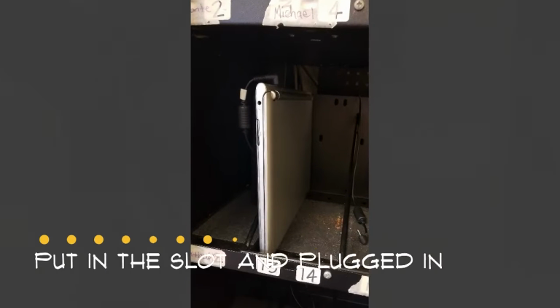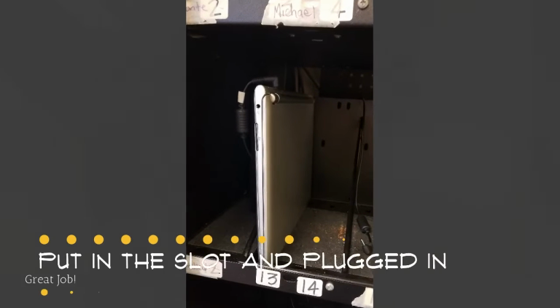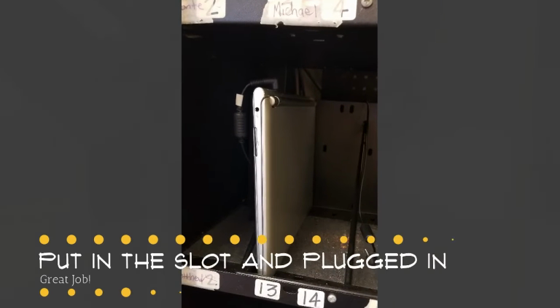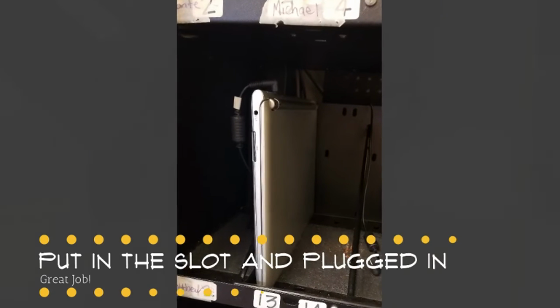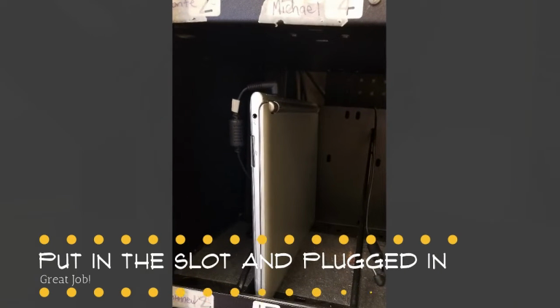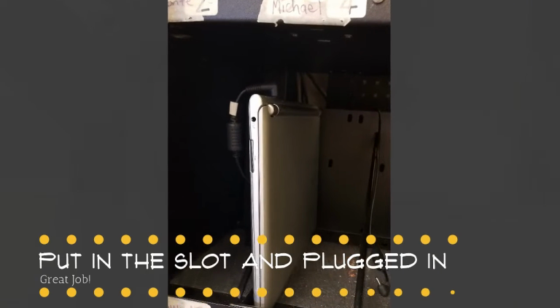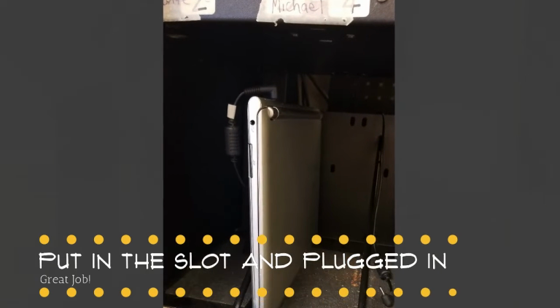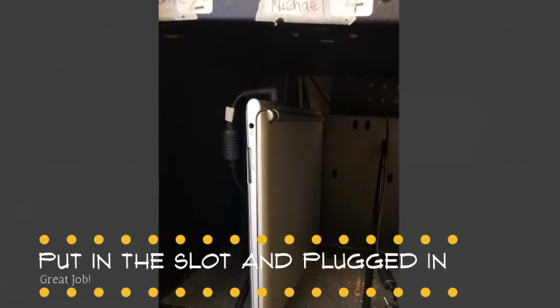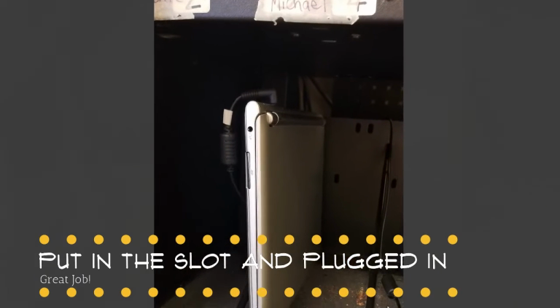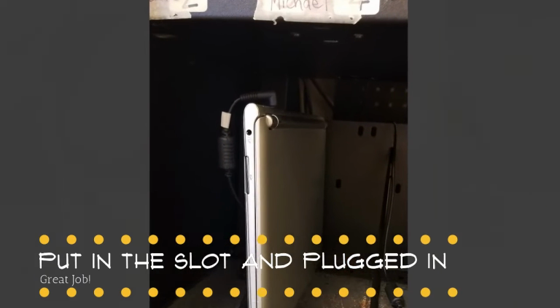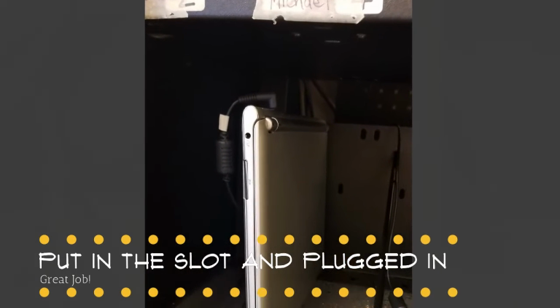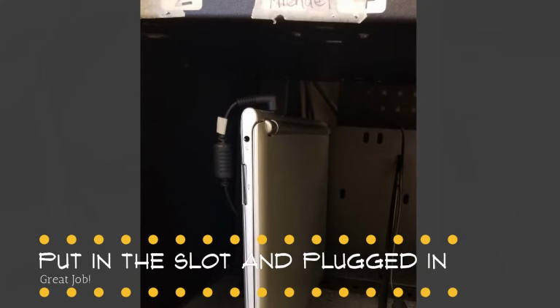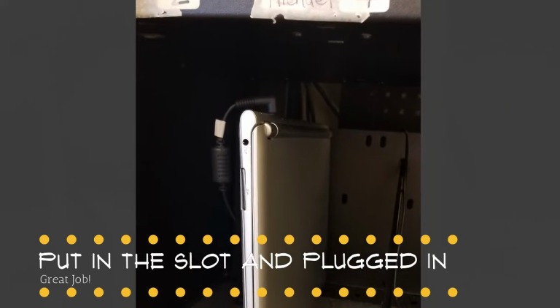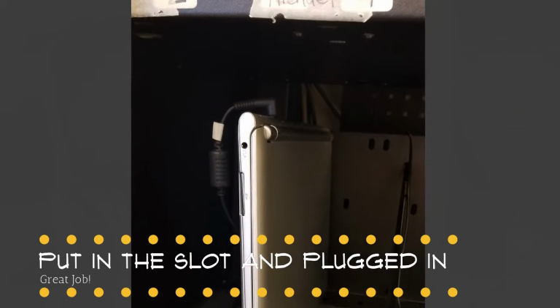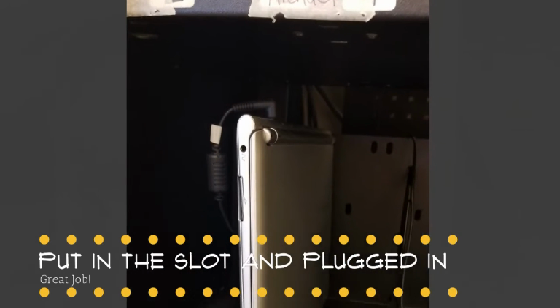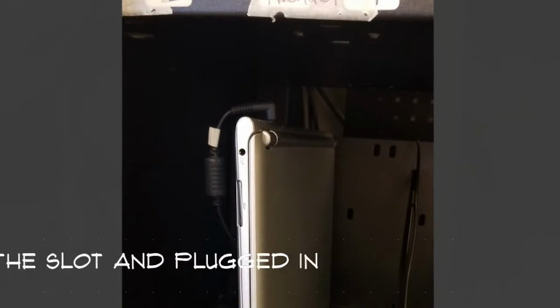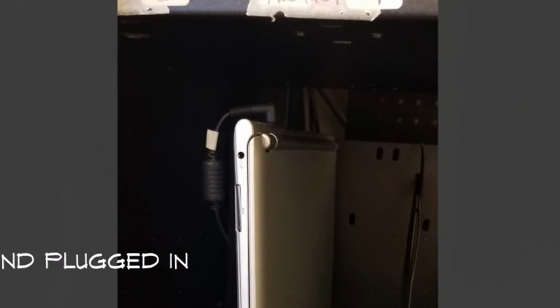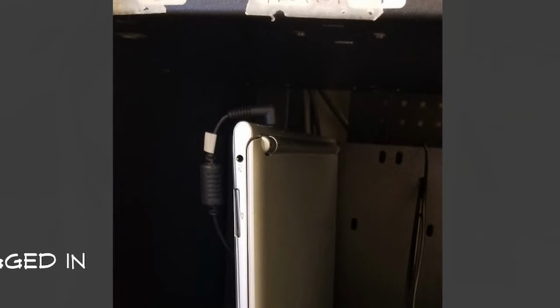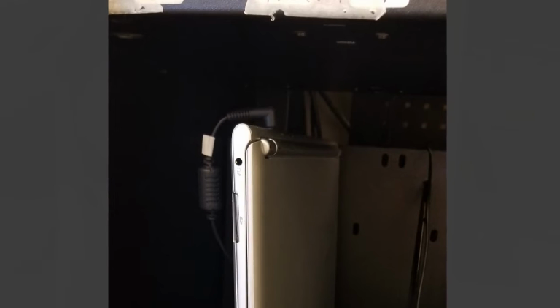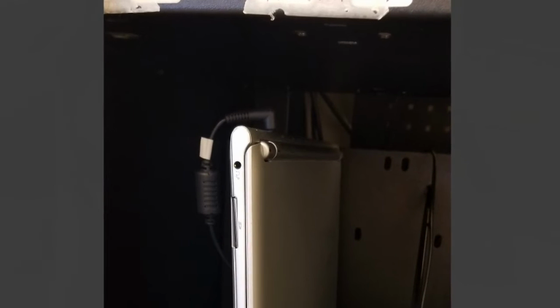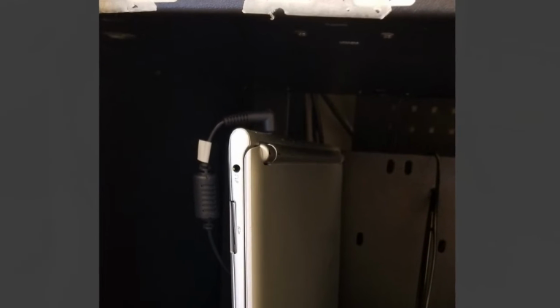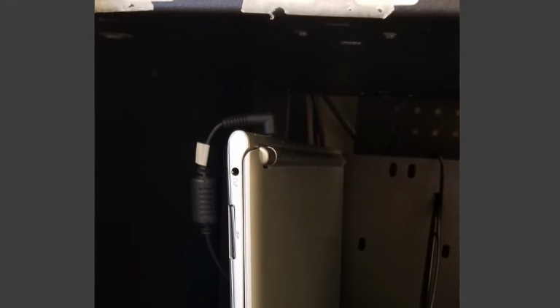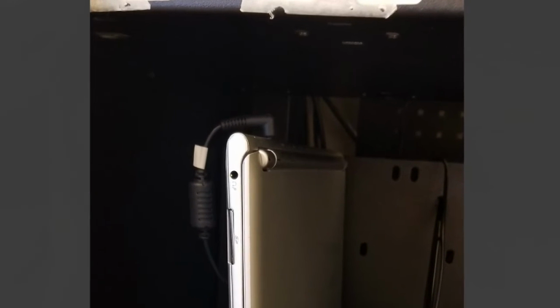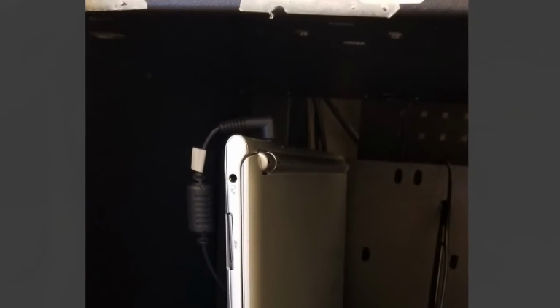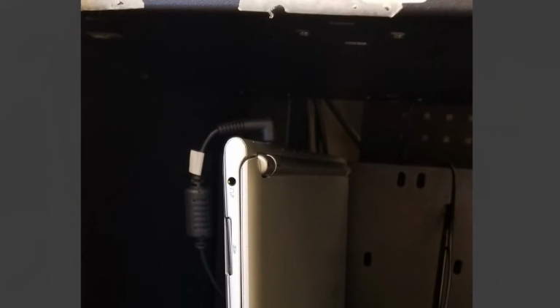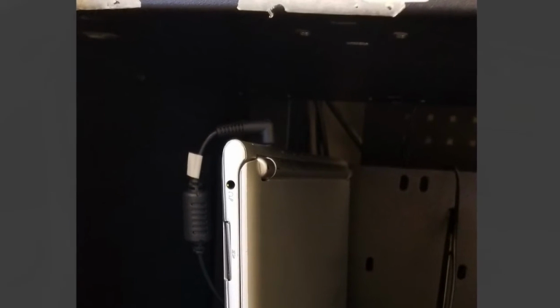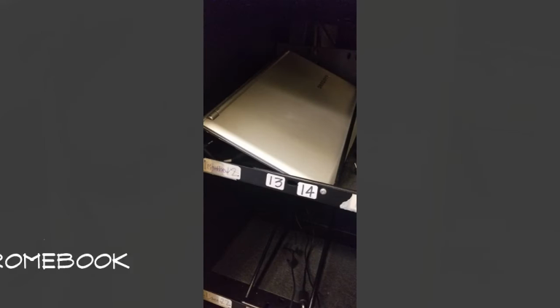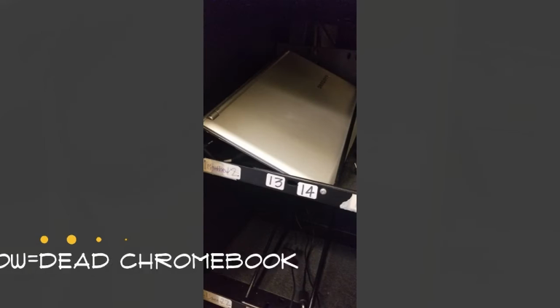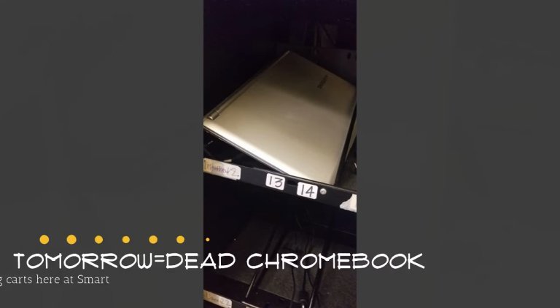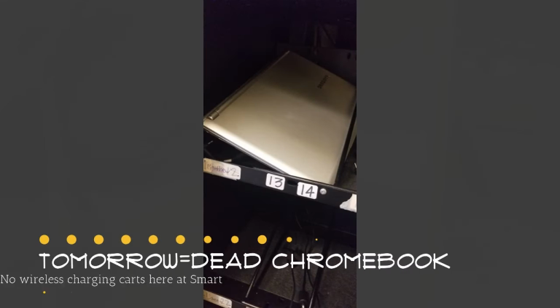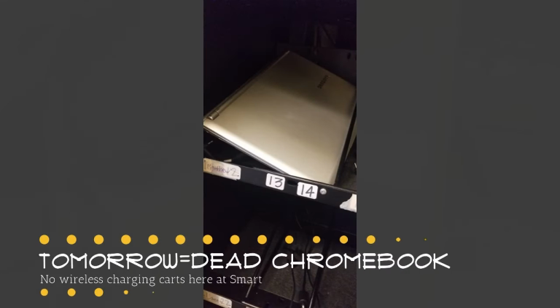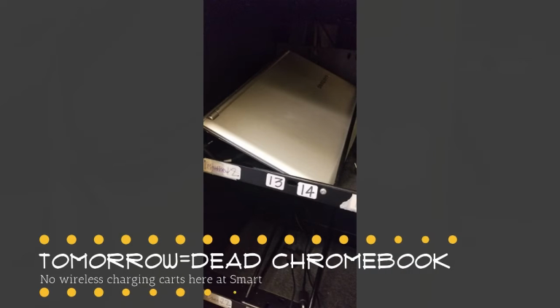Your elementary teacher might have made sure your Chromebook was charged for you. This is now your responsibility. Make sure it is plugged in every day before you leave.